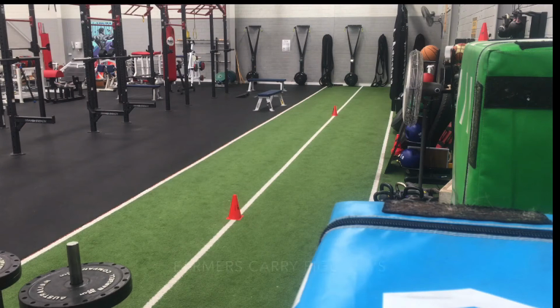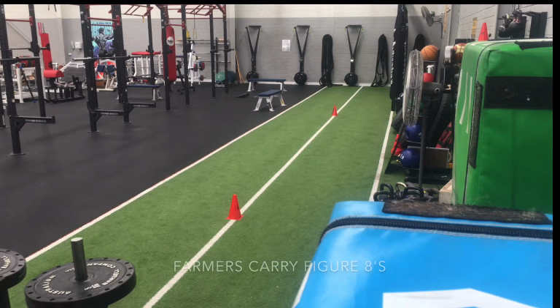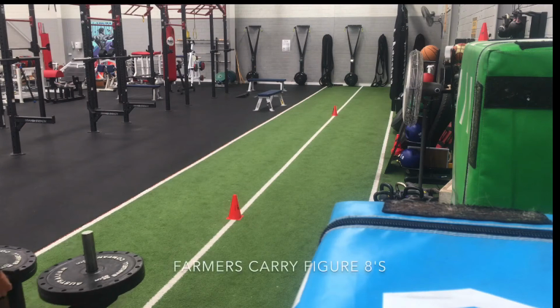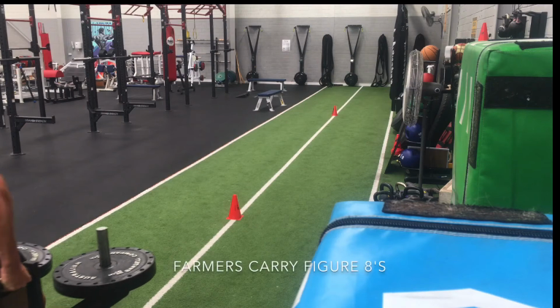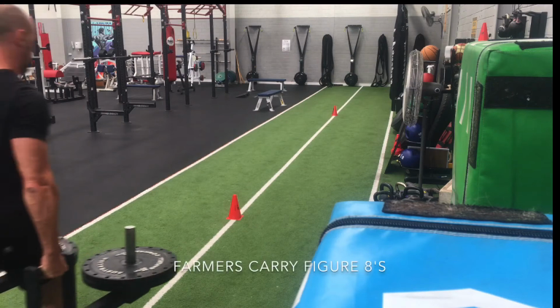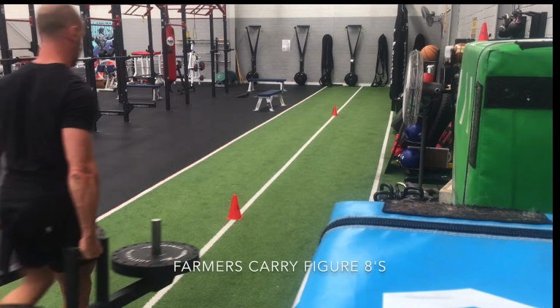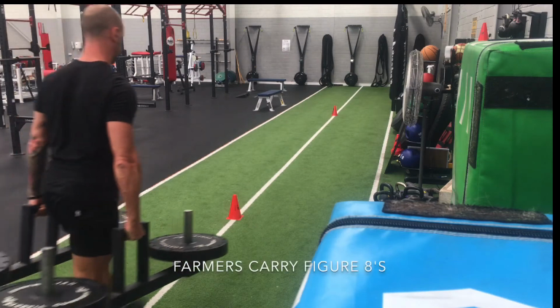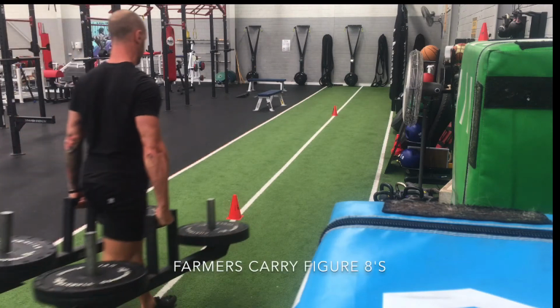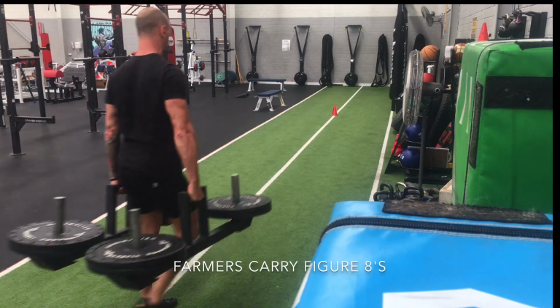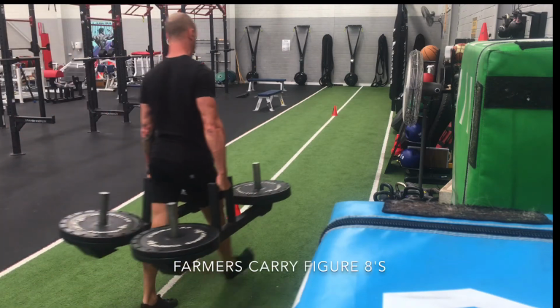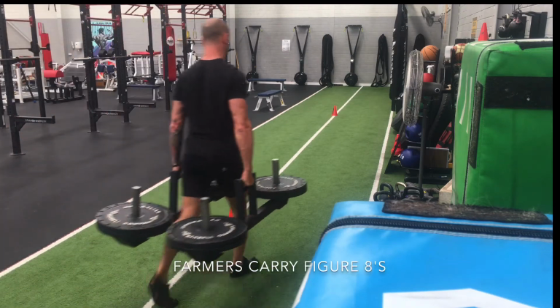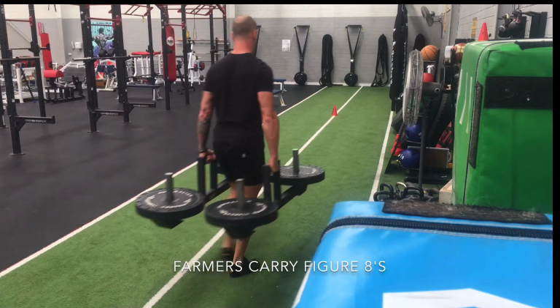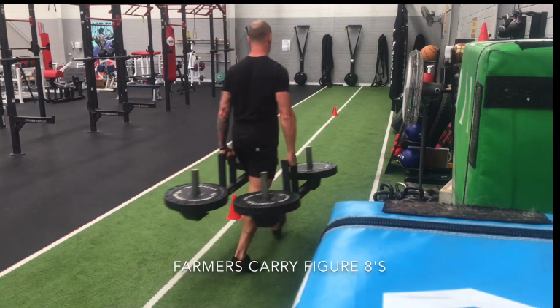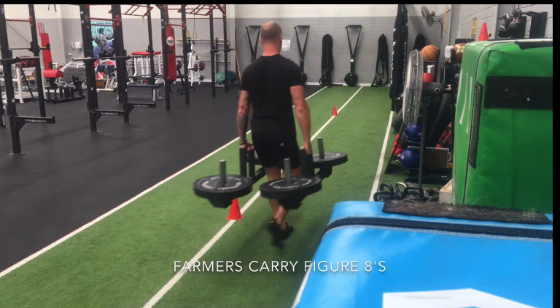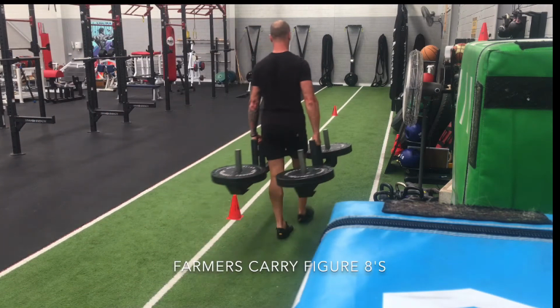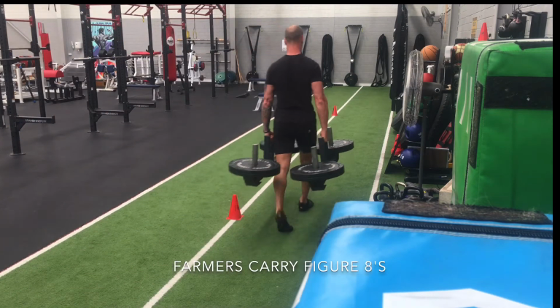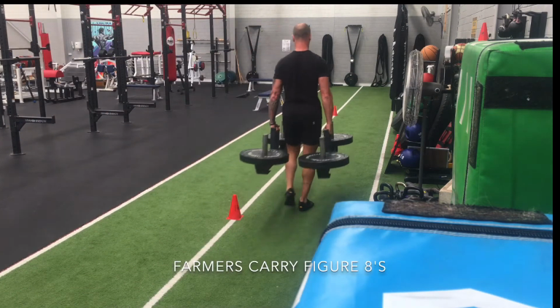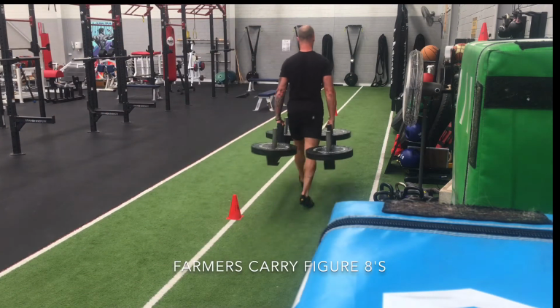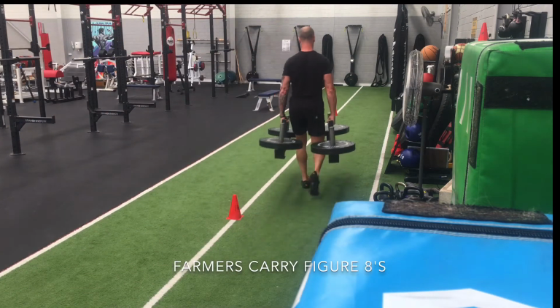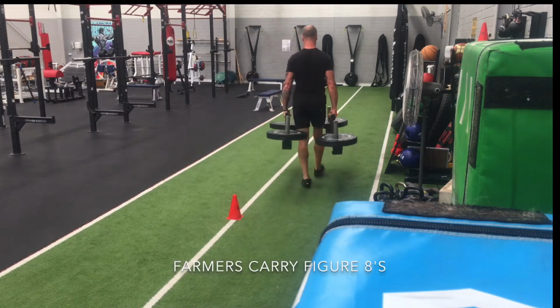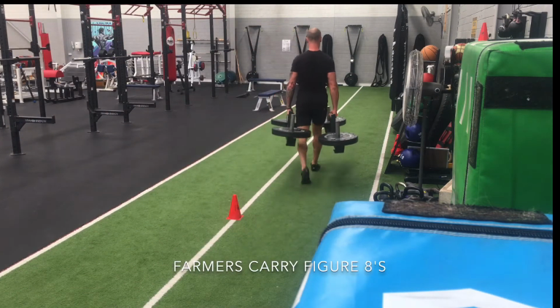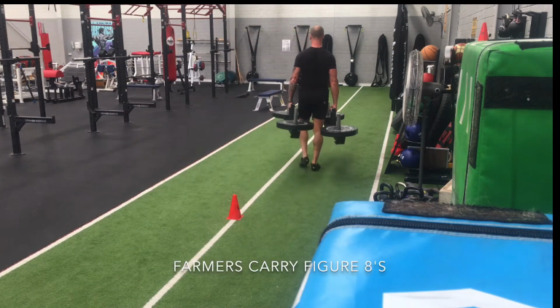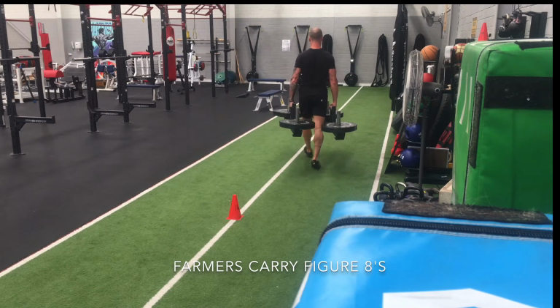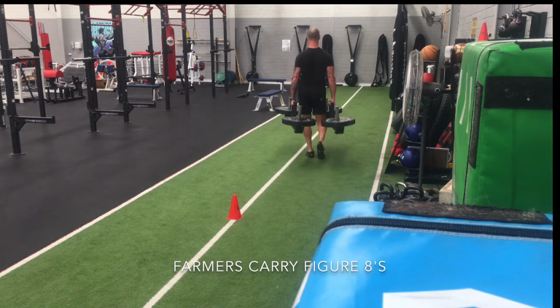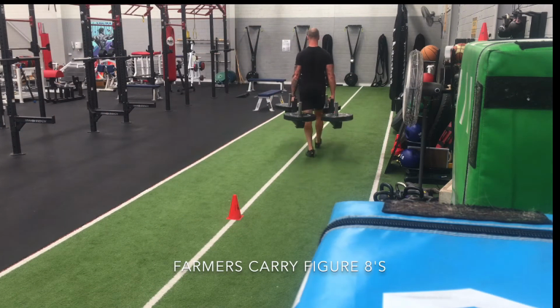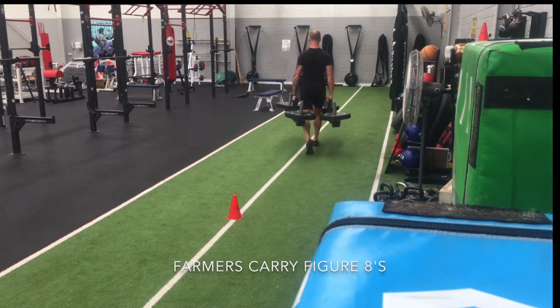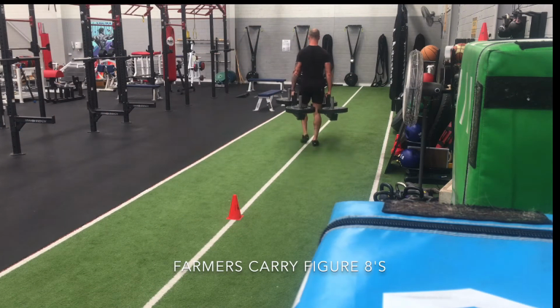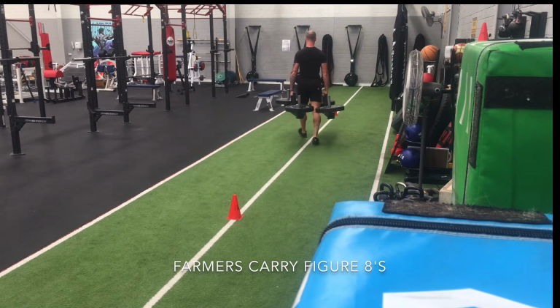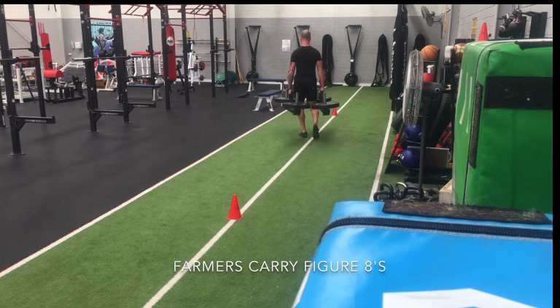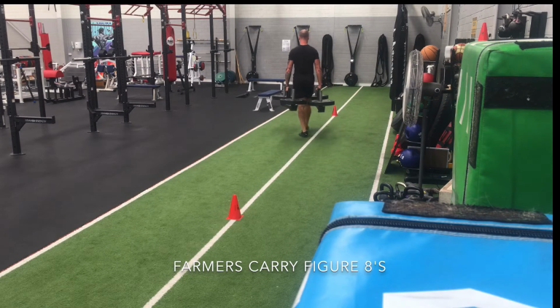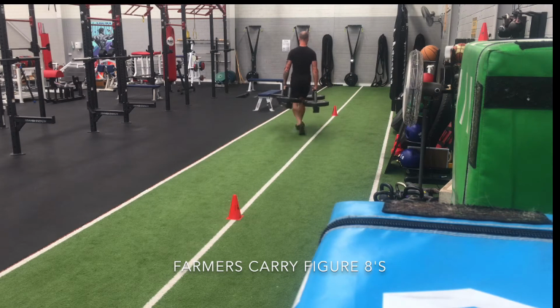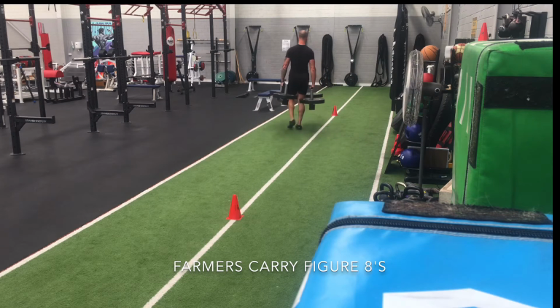Hey guys, so this week we're taking a look at a few variations of loaded carries.